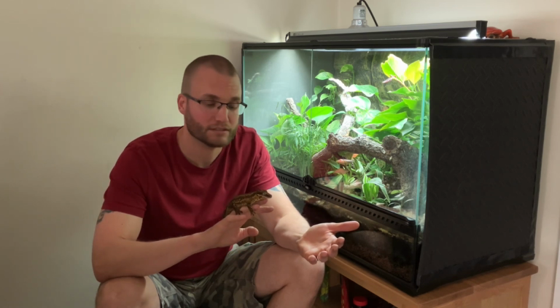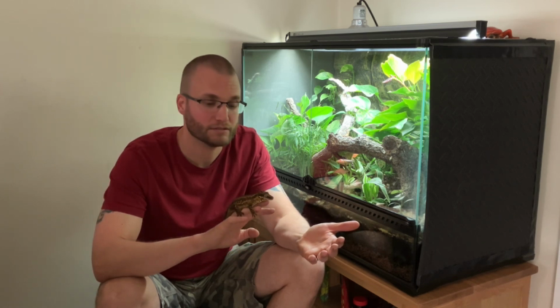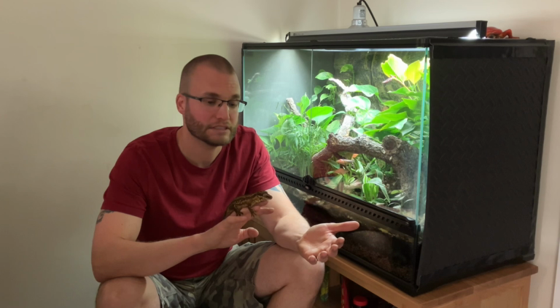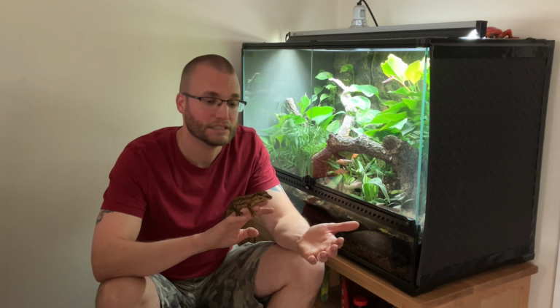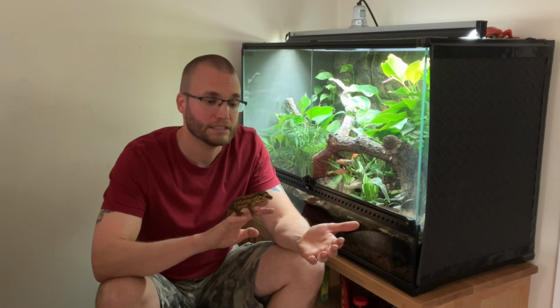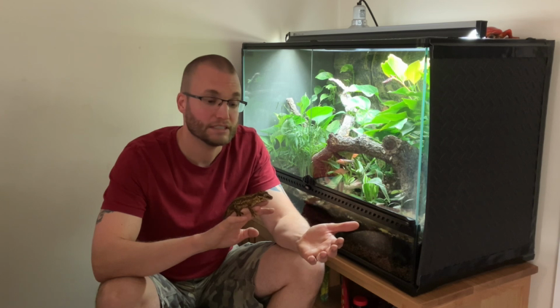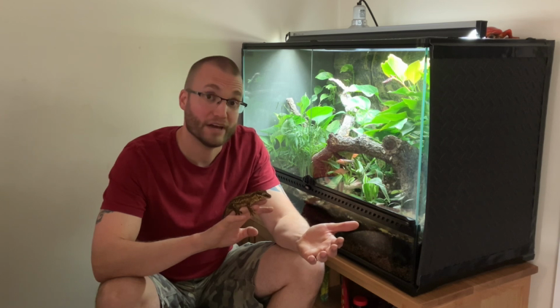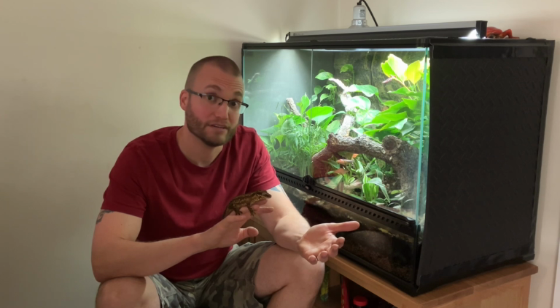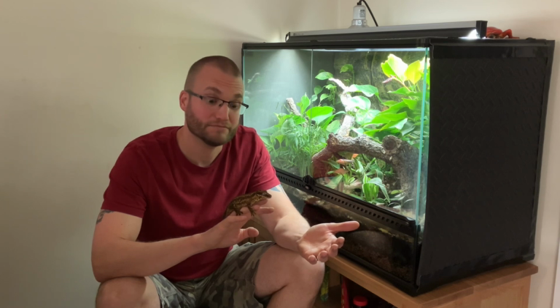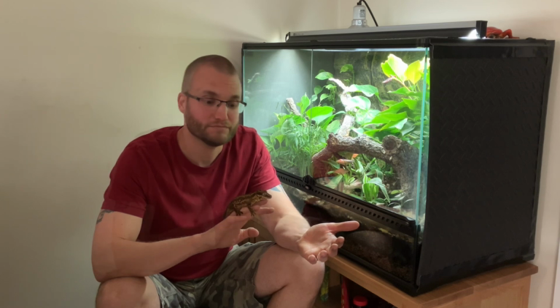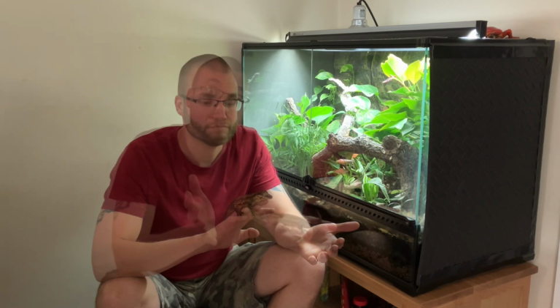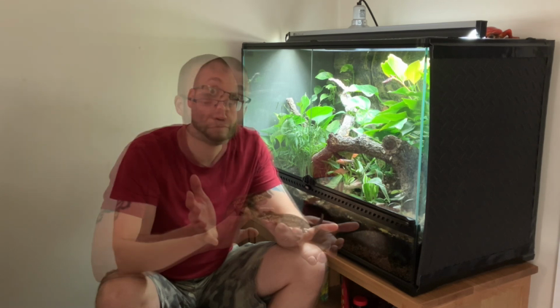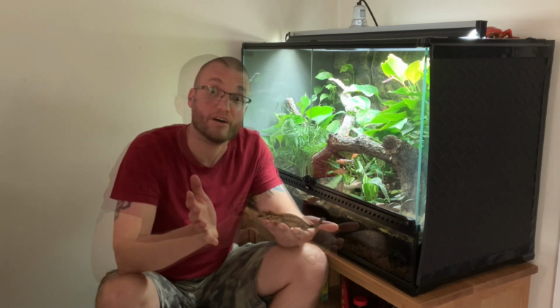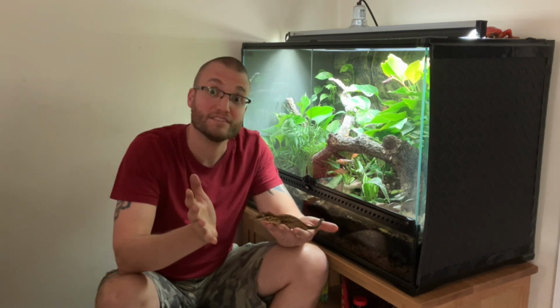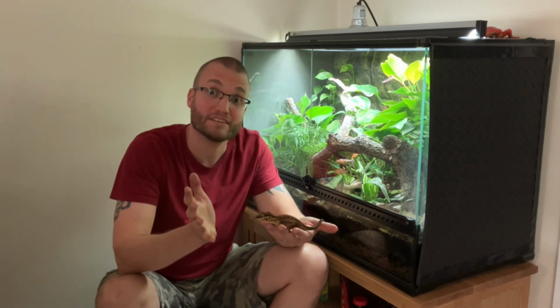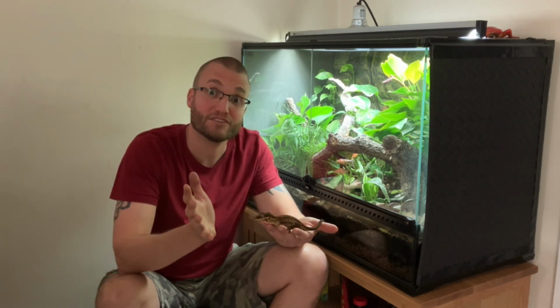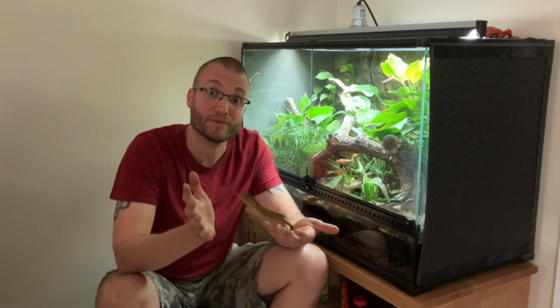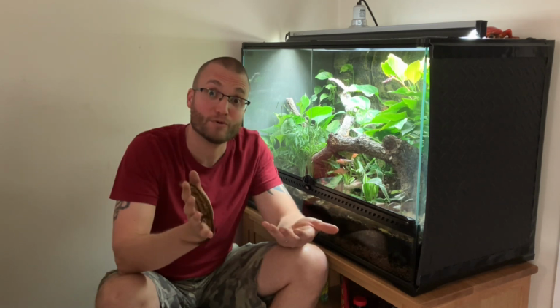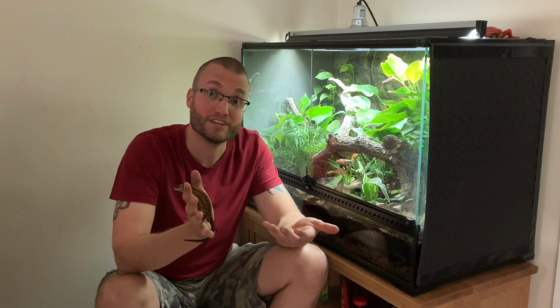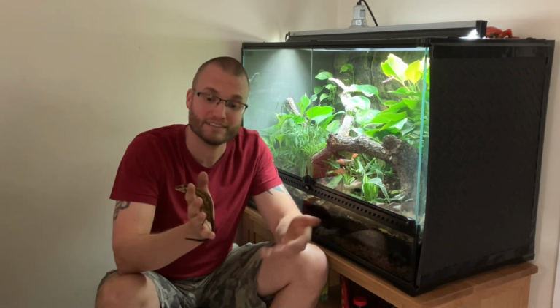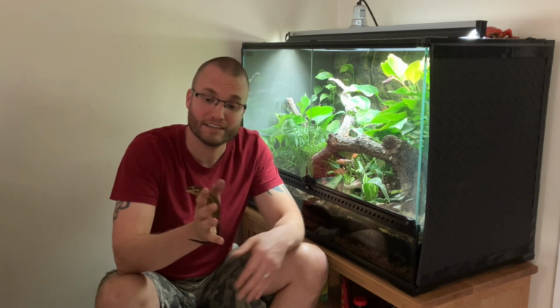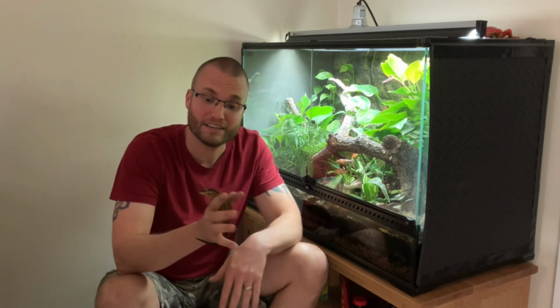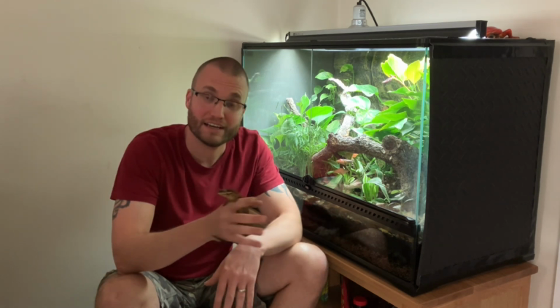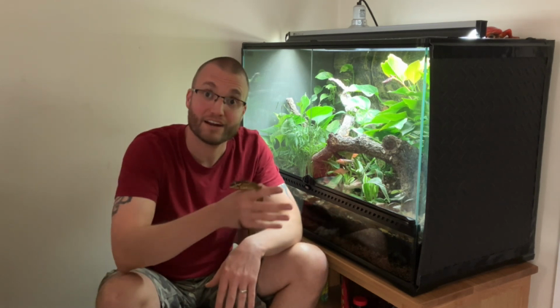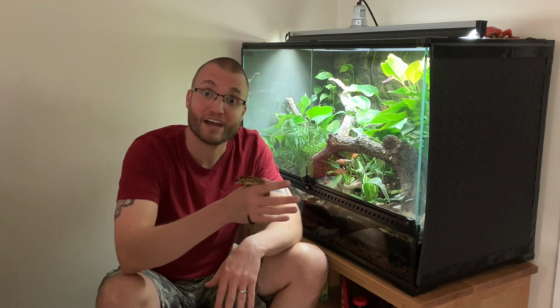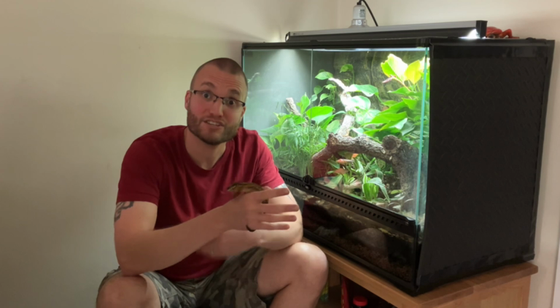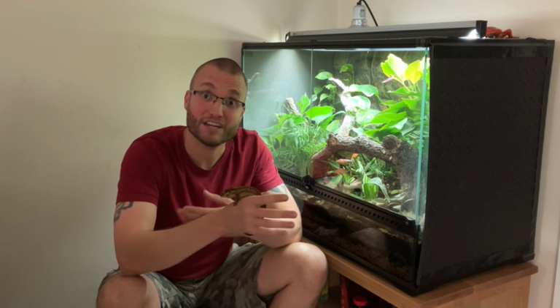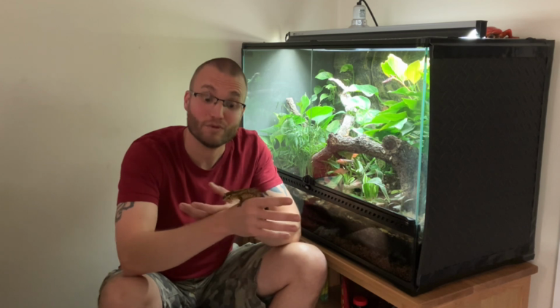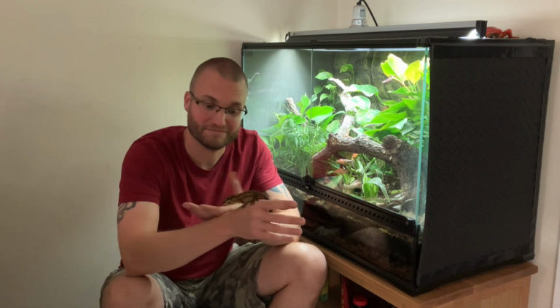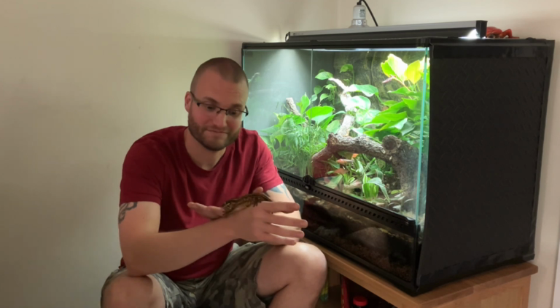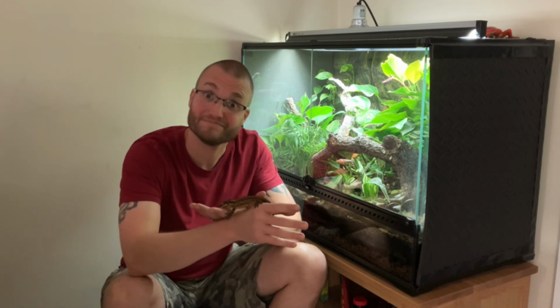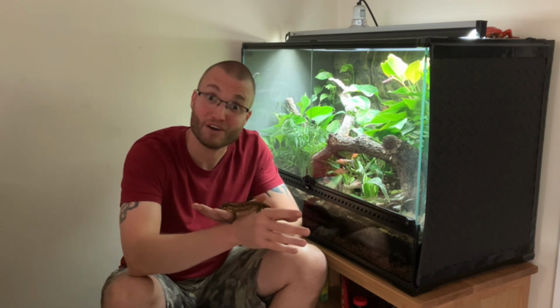So there we have it. As always, guys, thanks very much for watching, and I'll catch you in the next one. Bye for now.